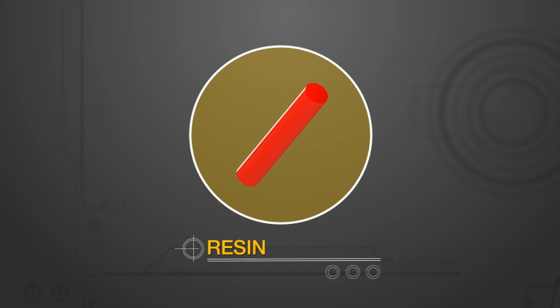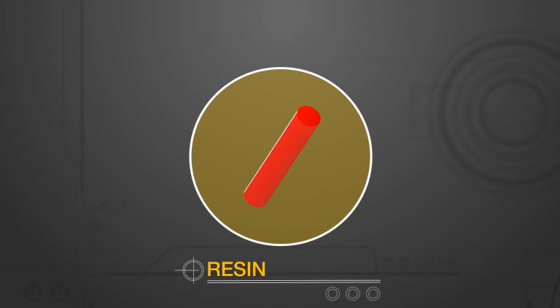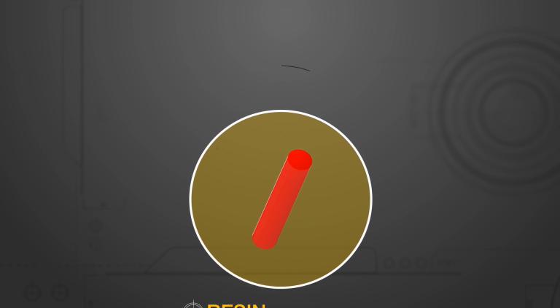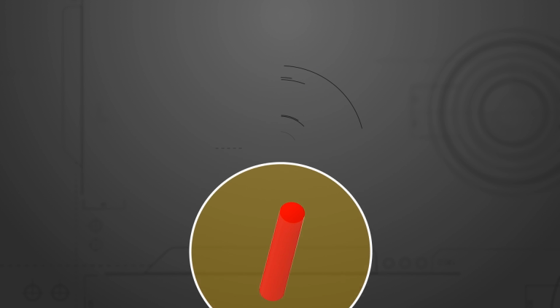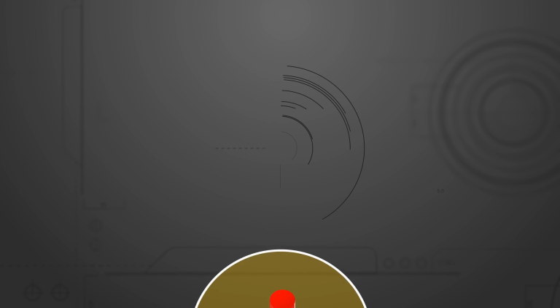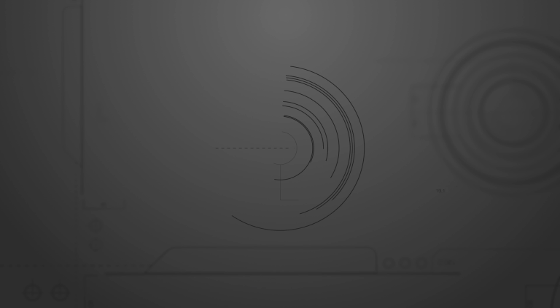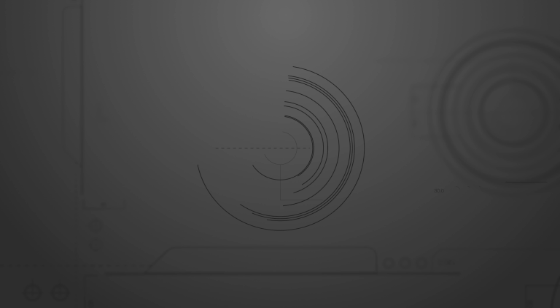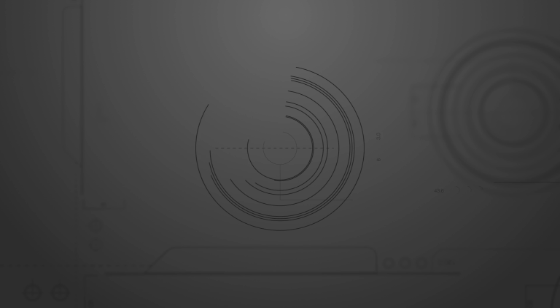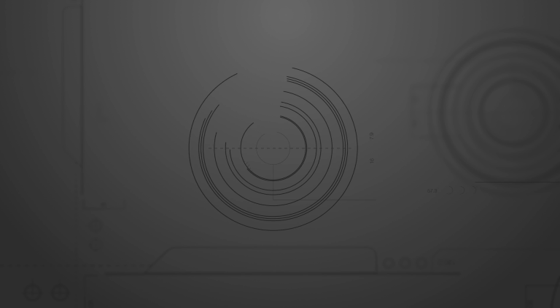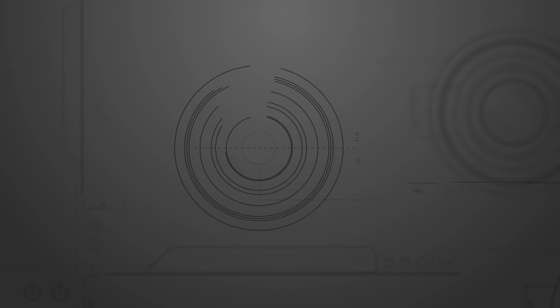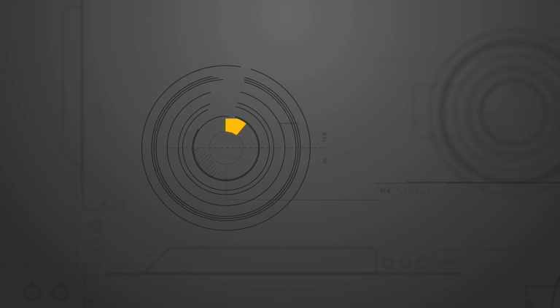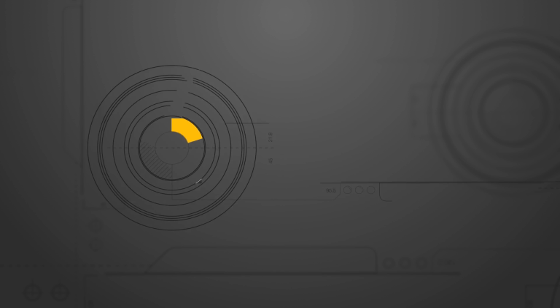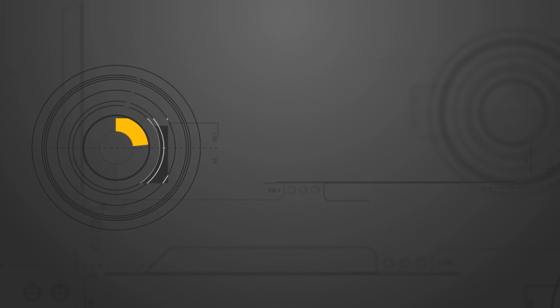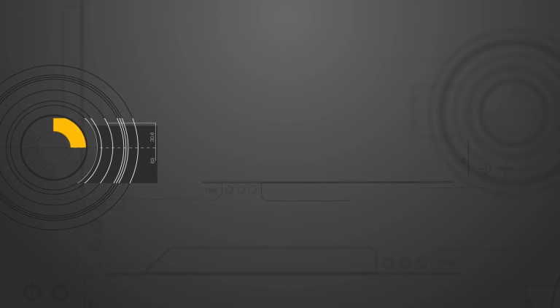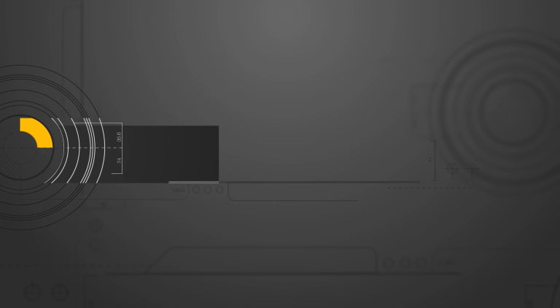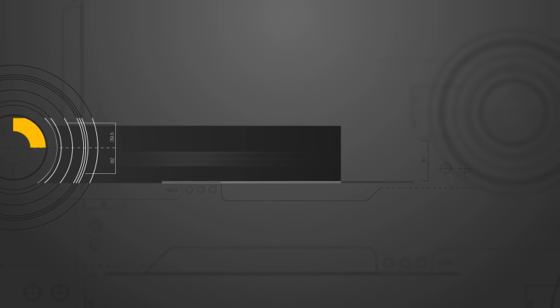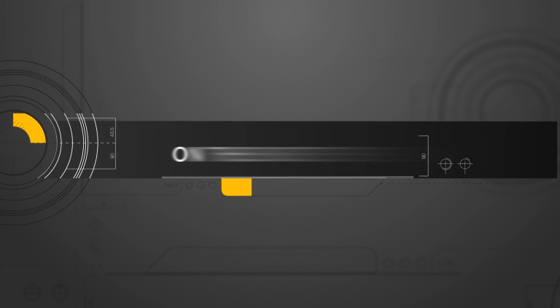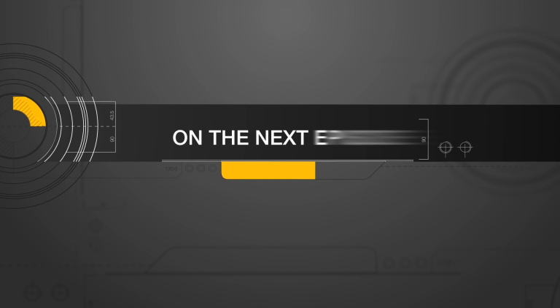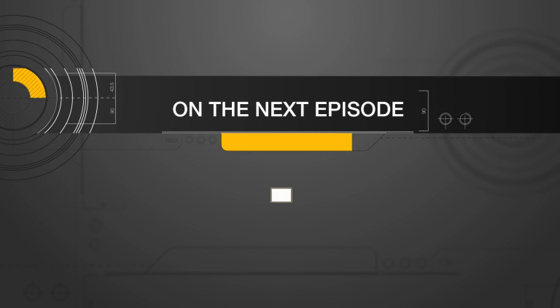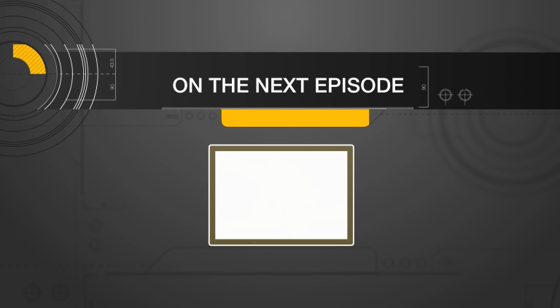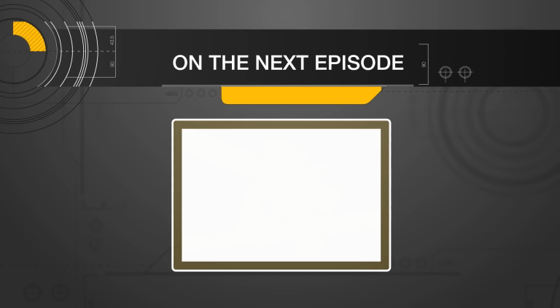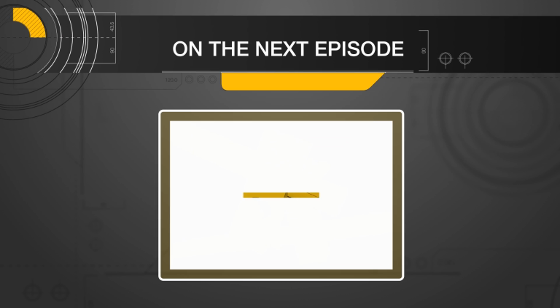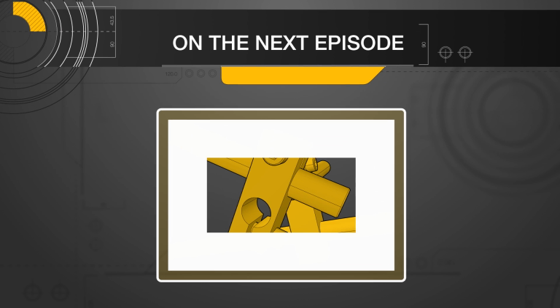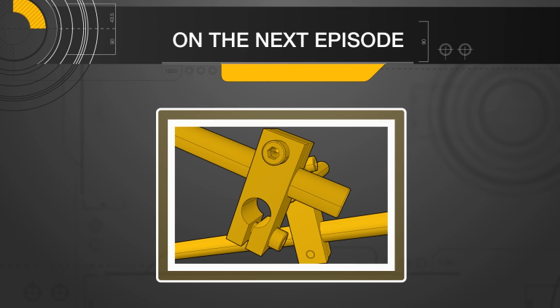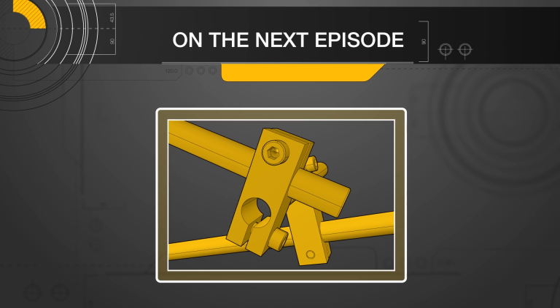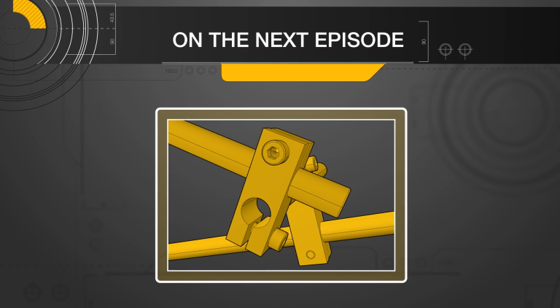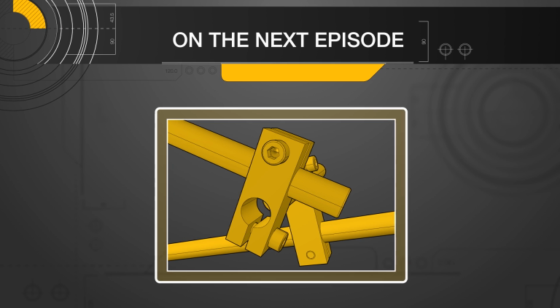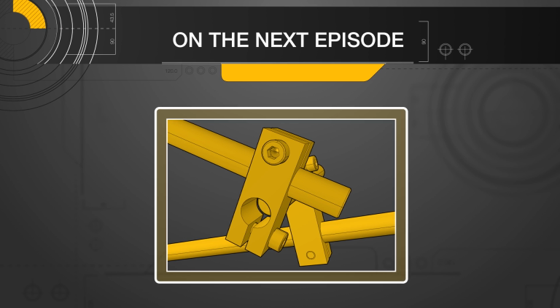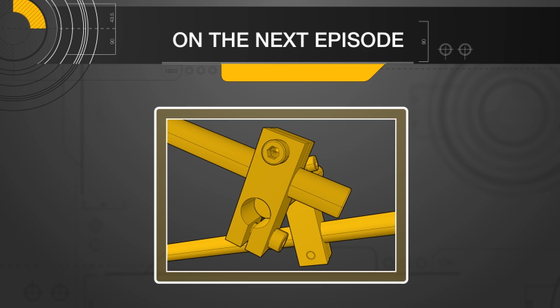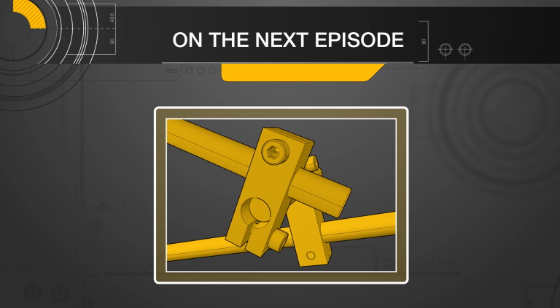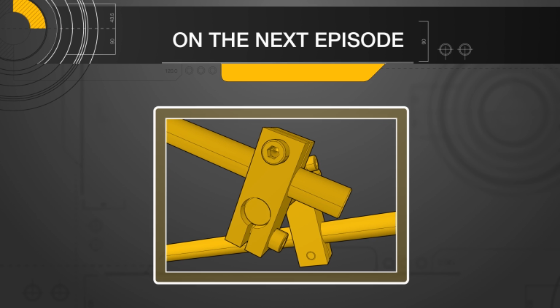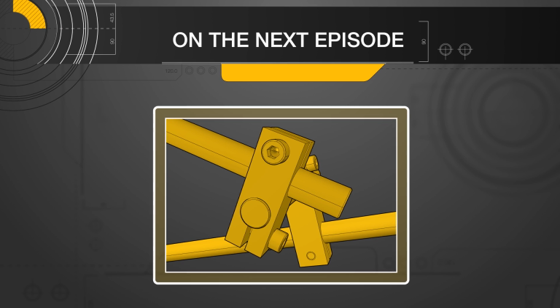Please stay tuned to the next episode where we will discuss tolerances and different fits.